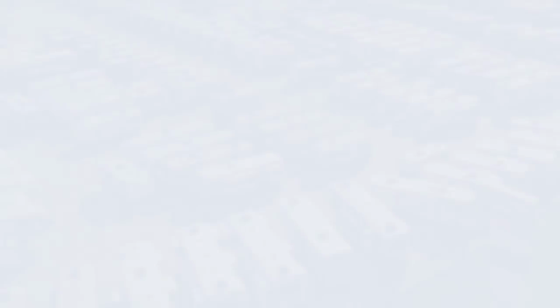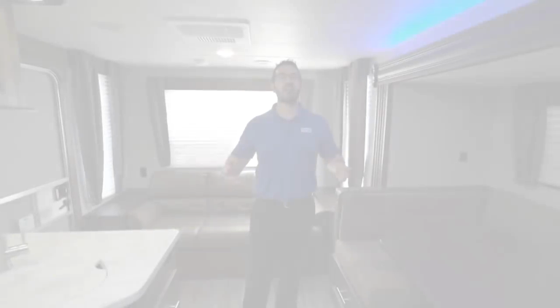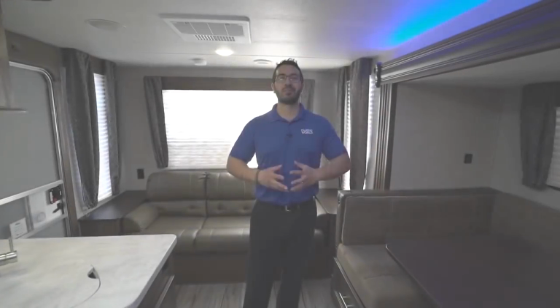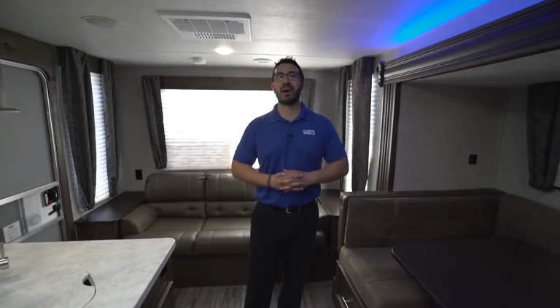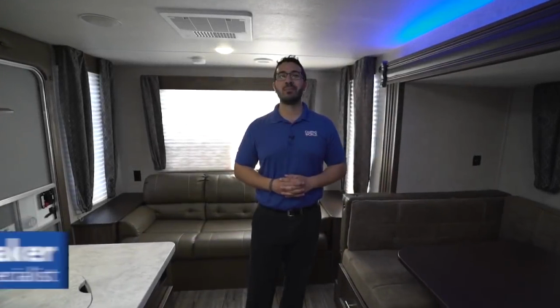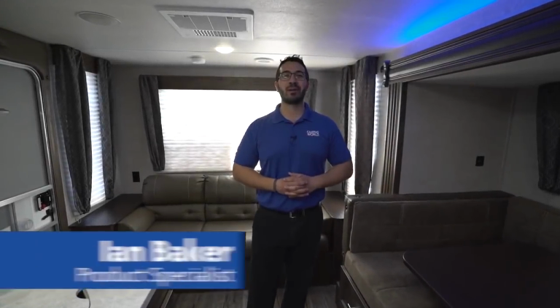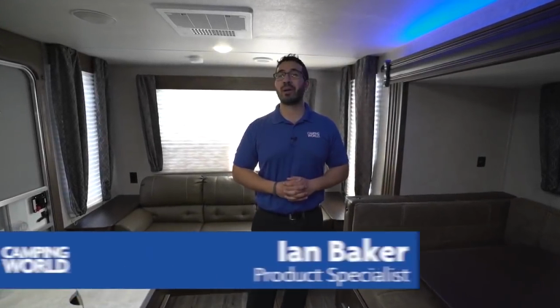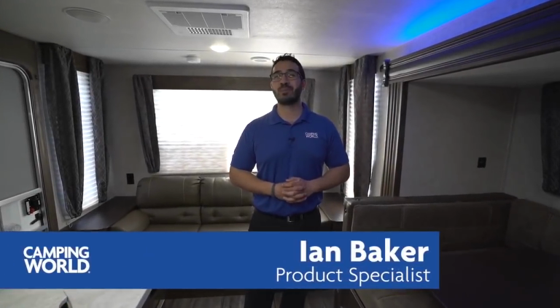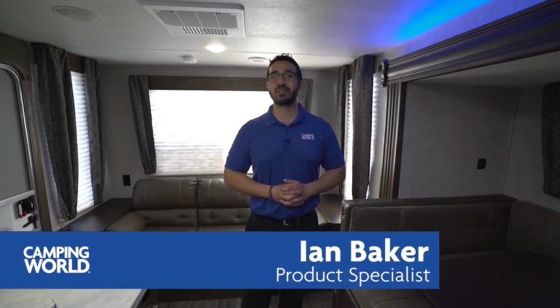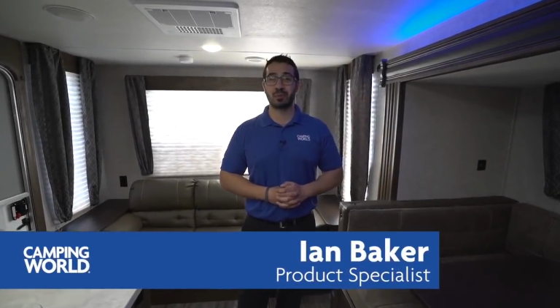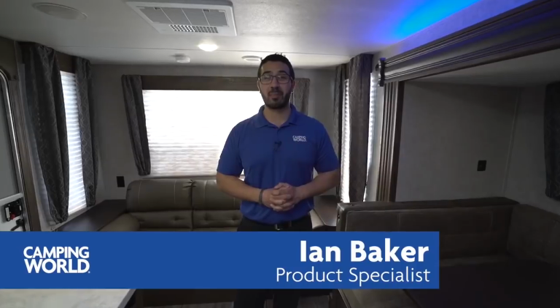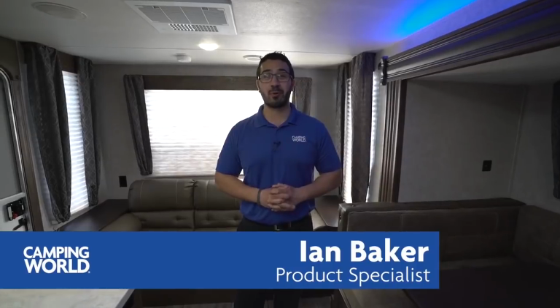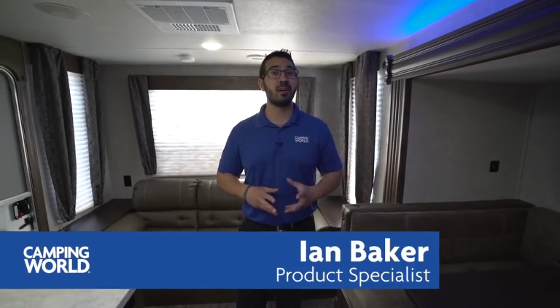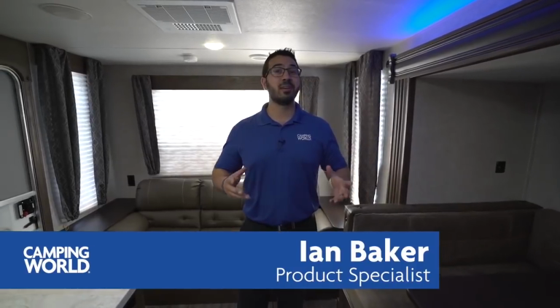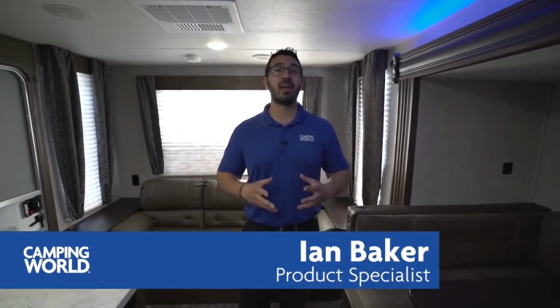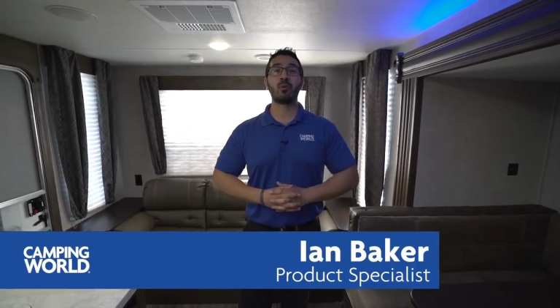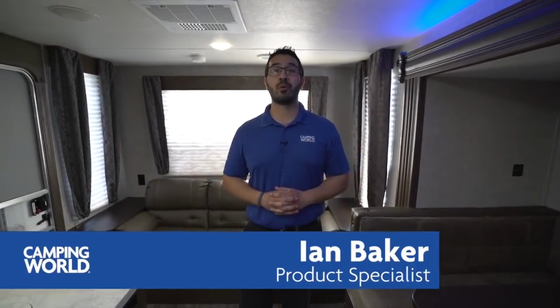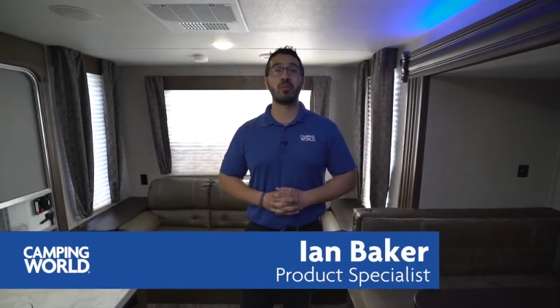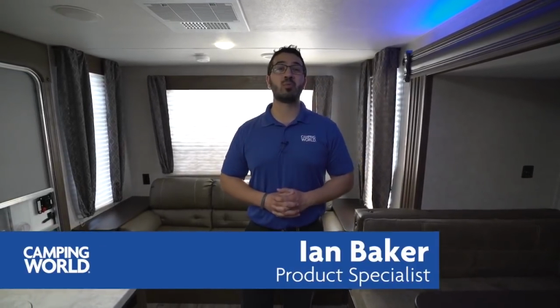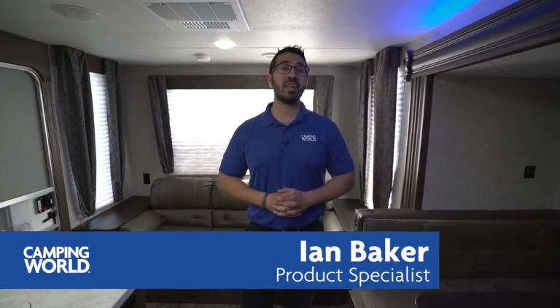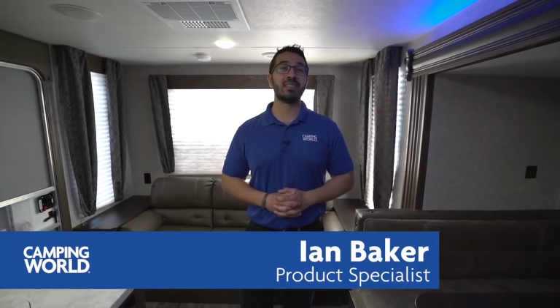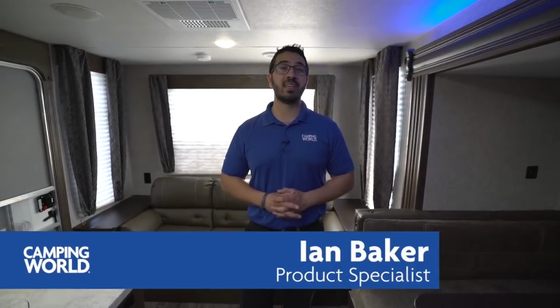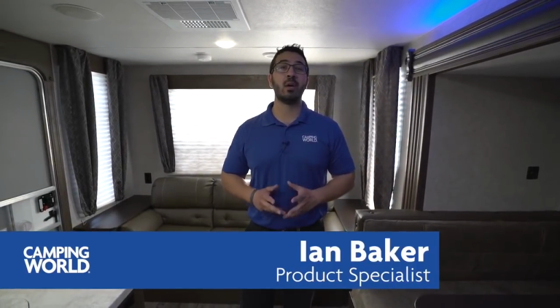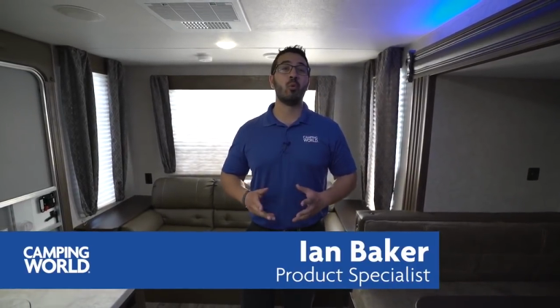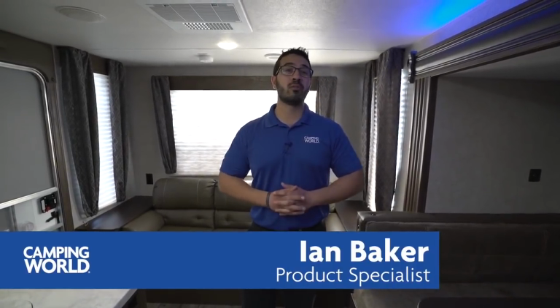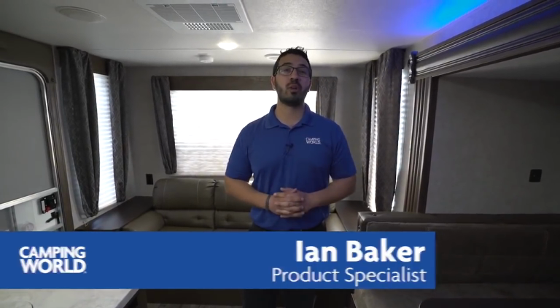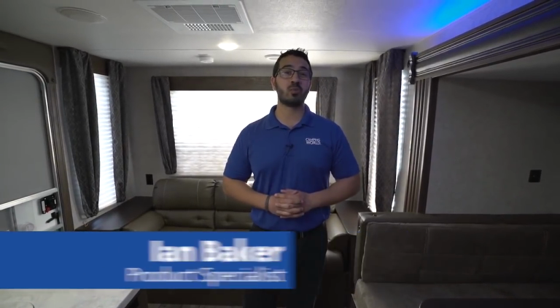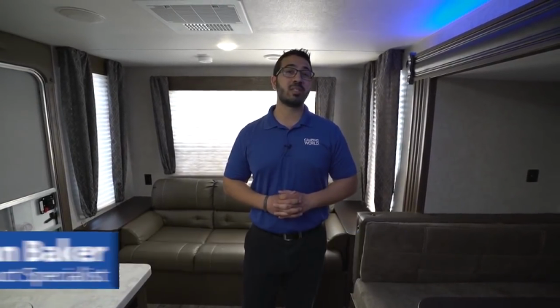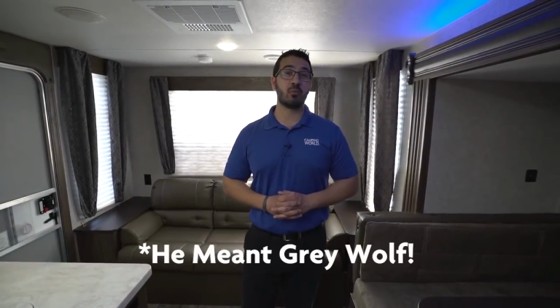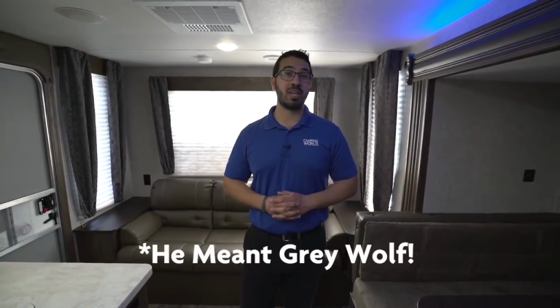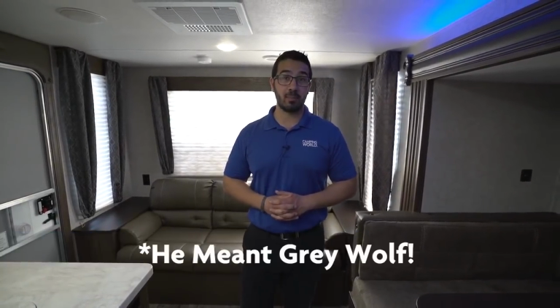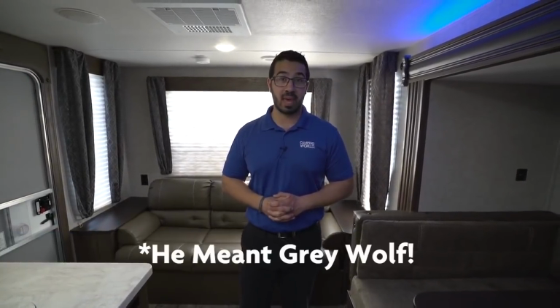Hi folks, I'm Ian Baker, the product specialist with Camping World, and today we're going to go over the 2018 Wolf Creek 23 MK.